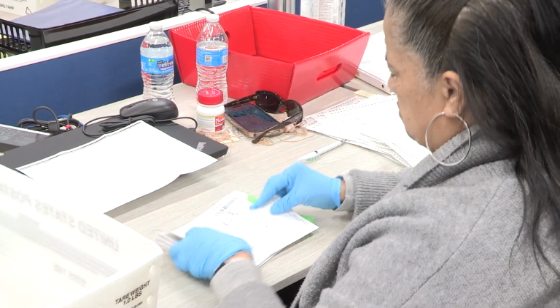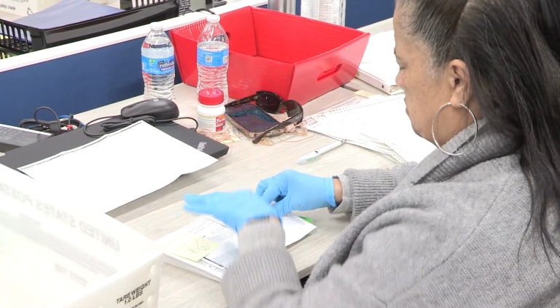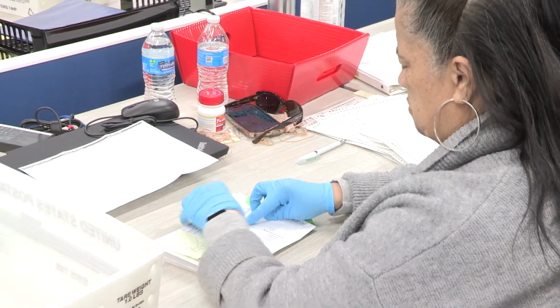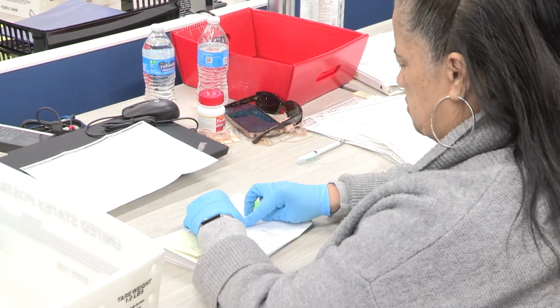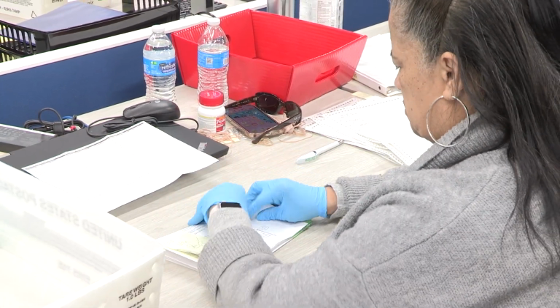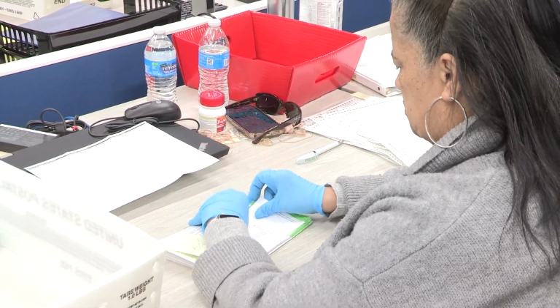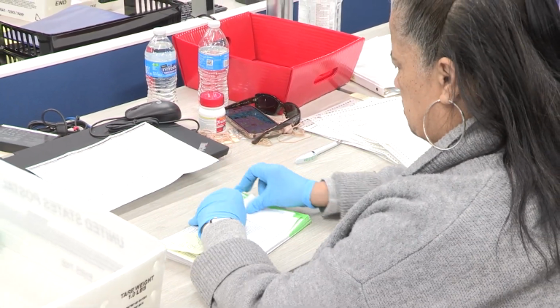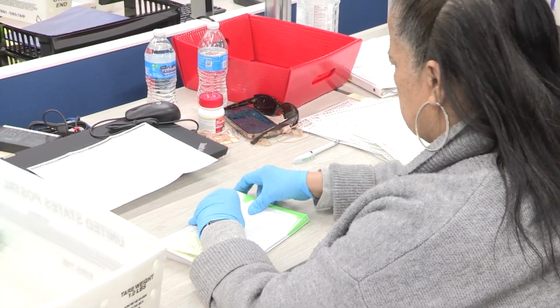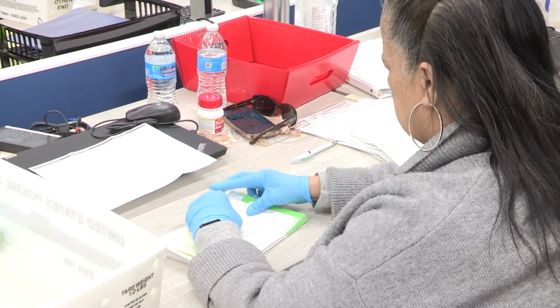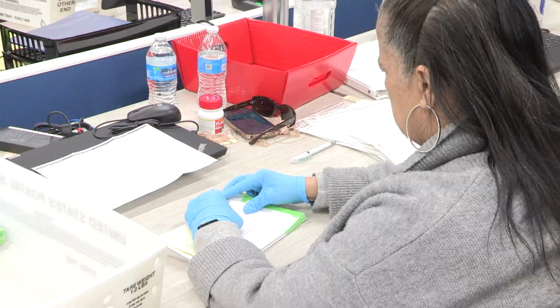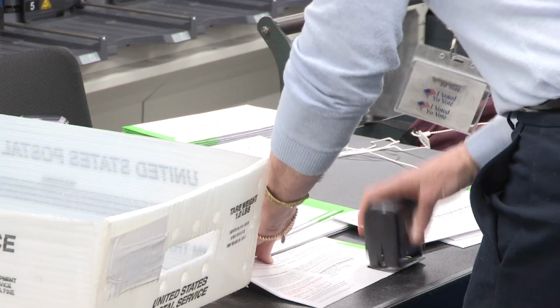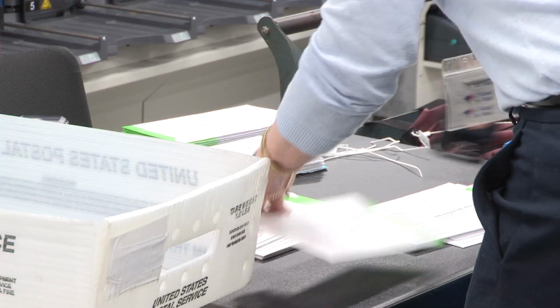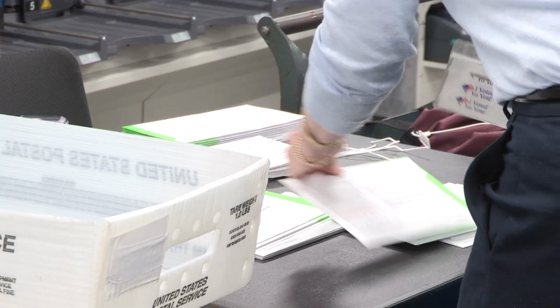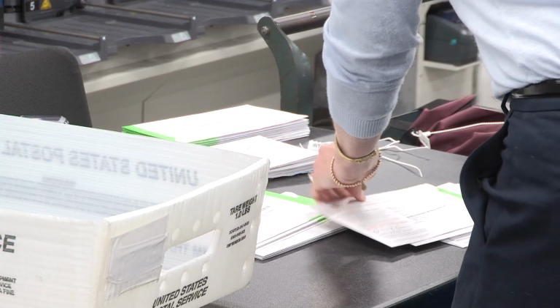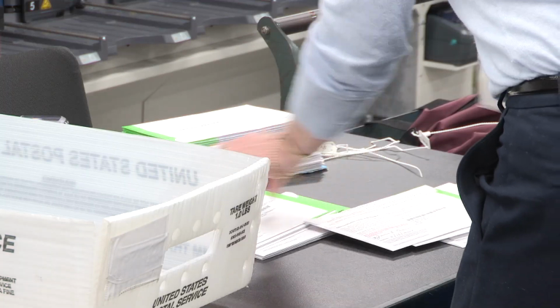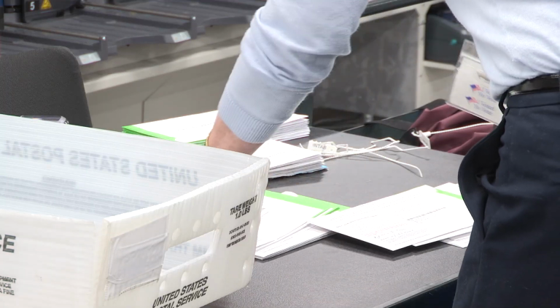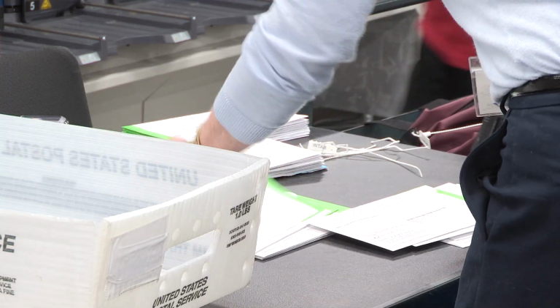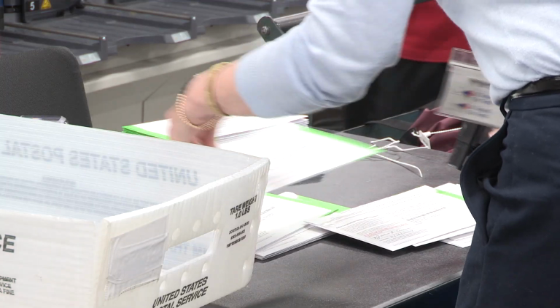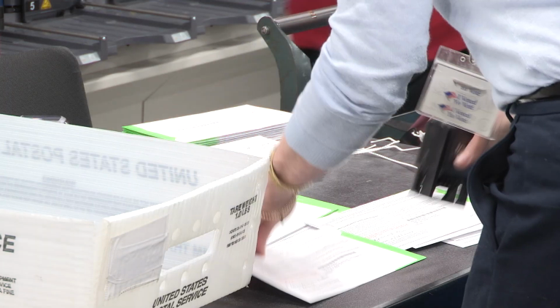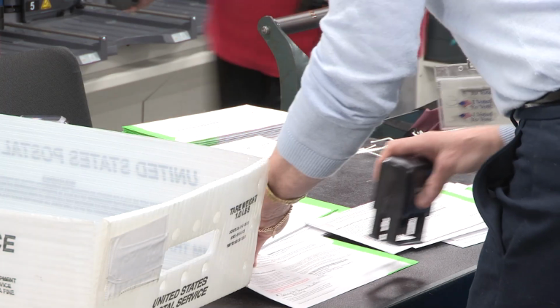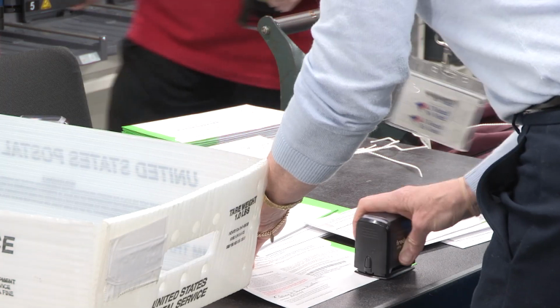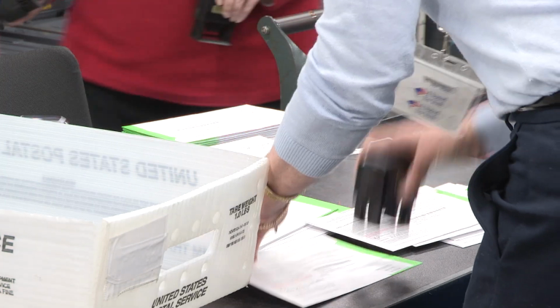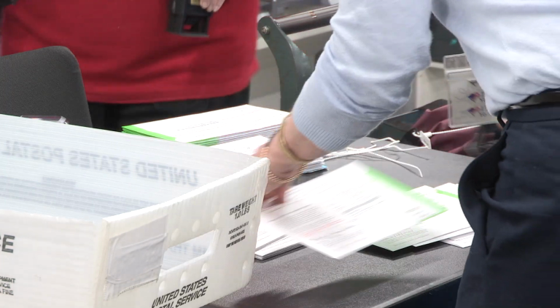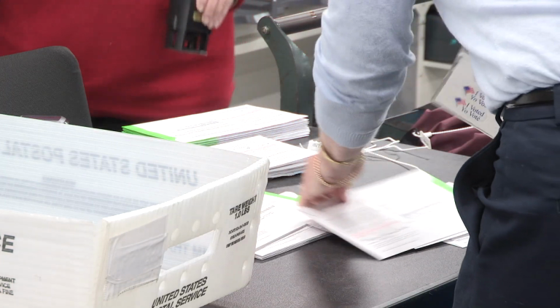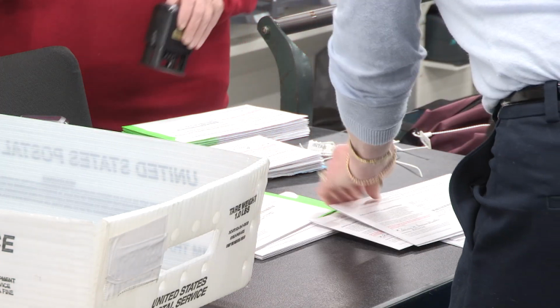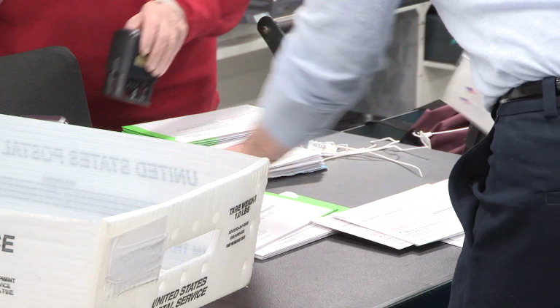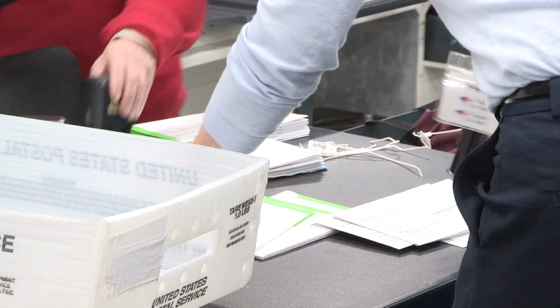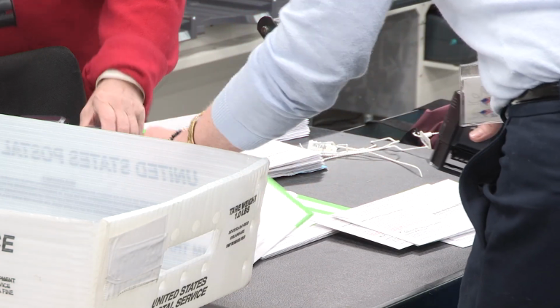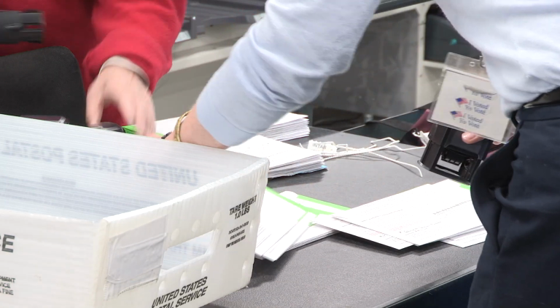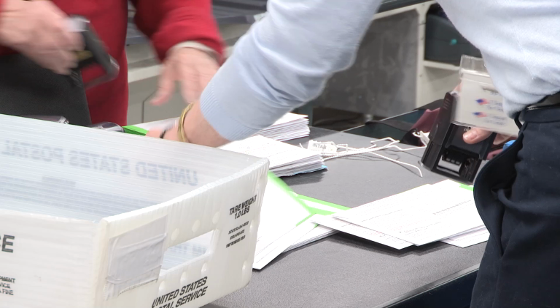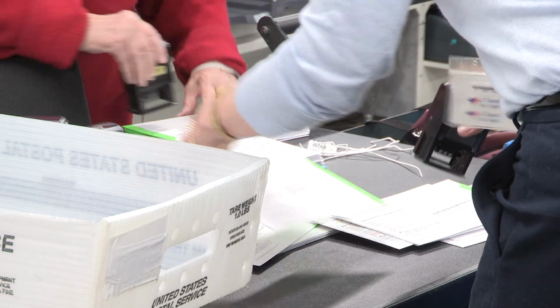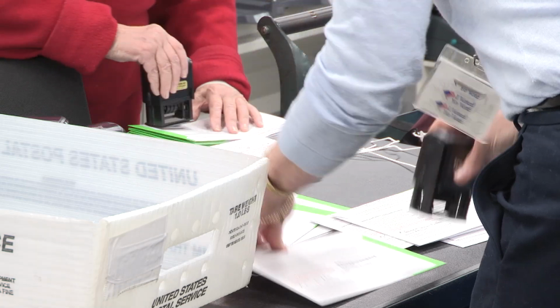The return envelope is kept sealed throughout this entire process, ensuring the integrity and privacy of each vote.